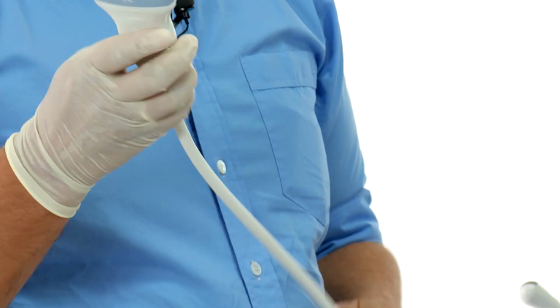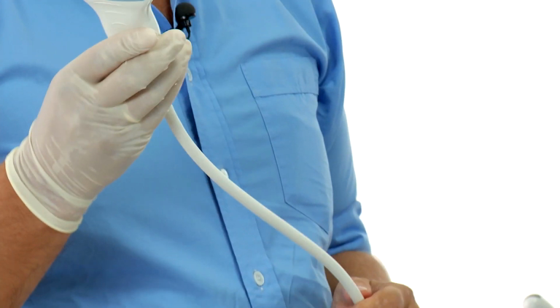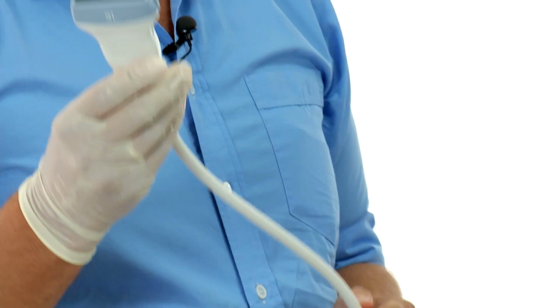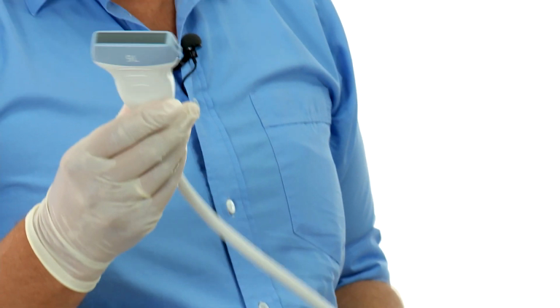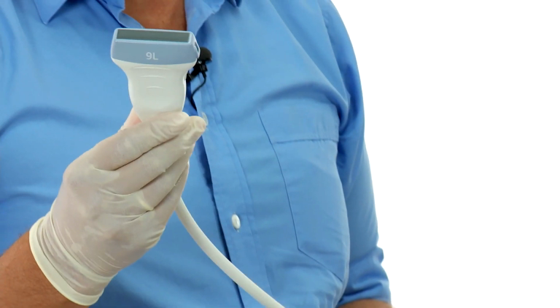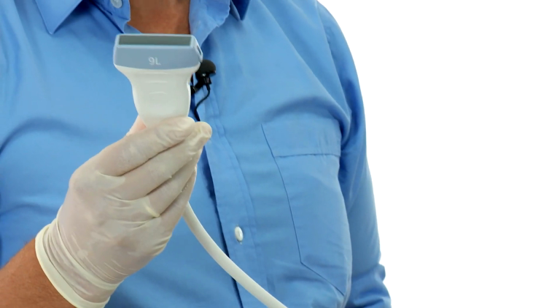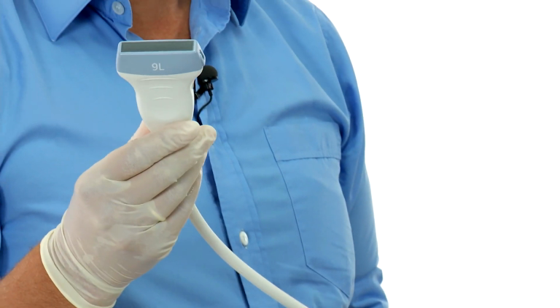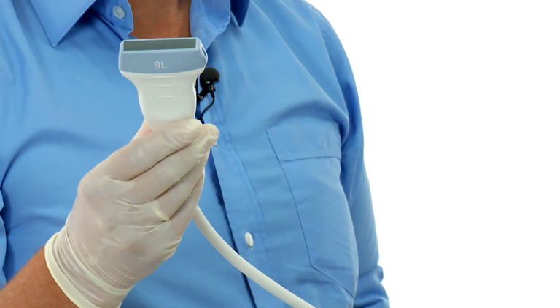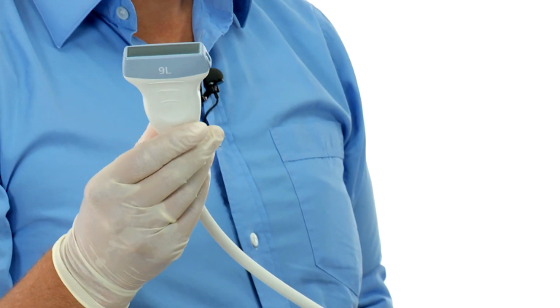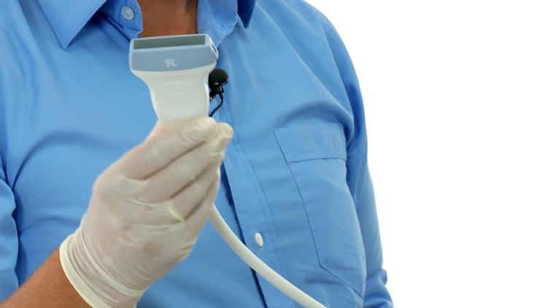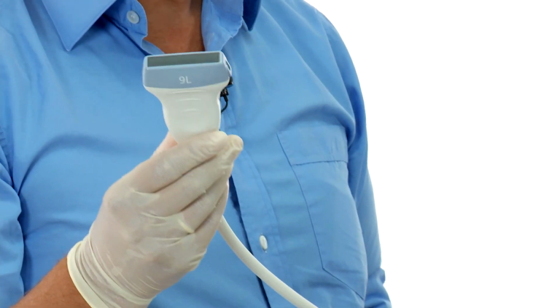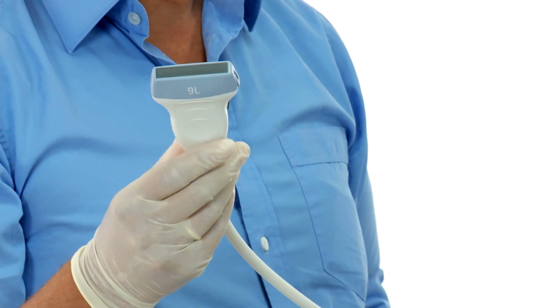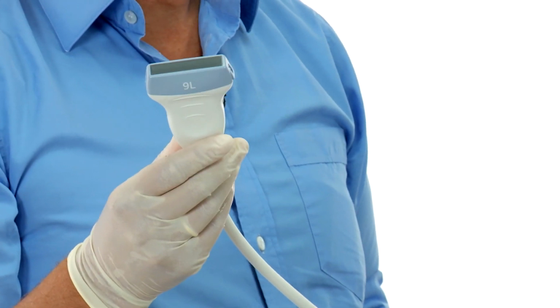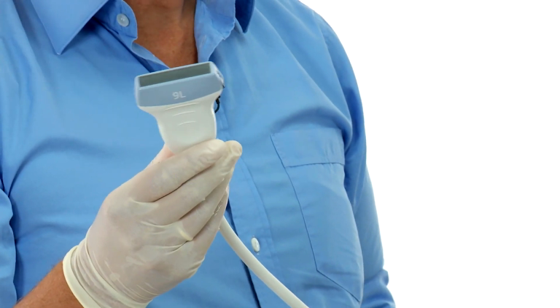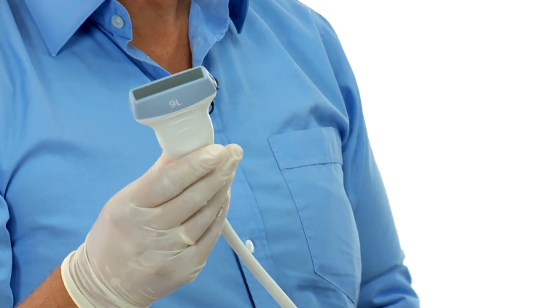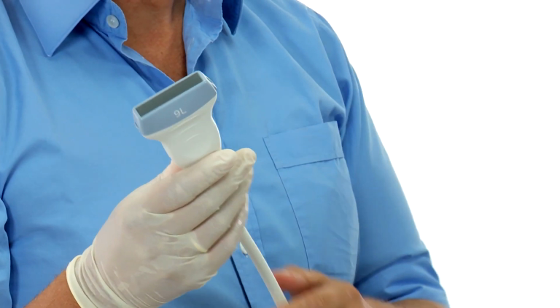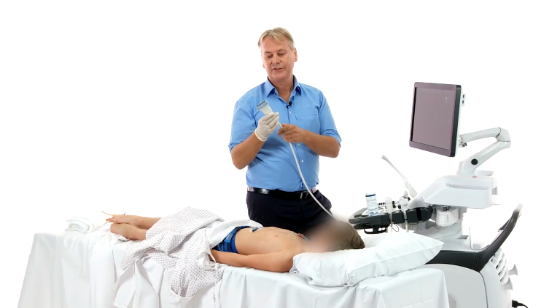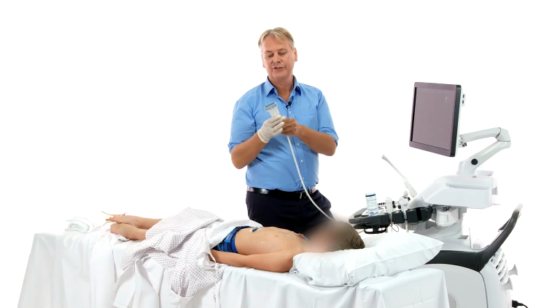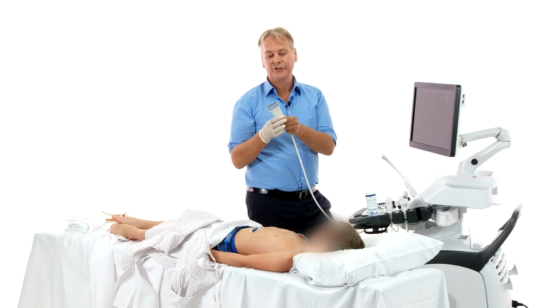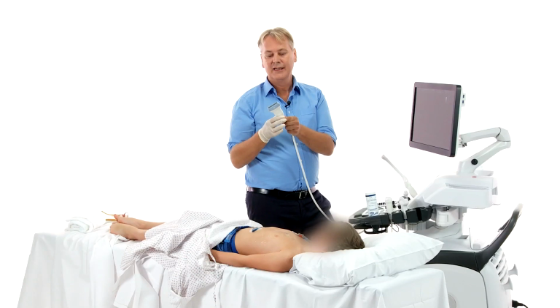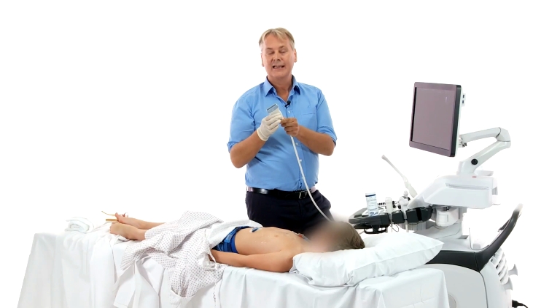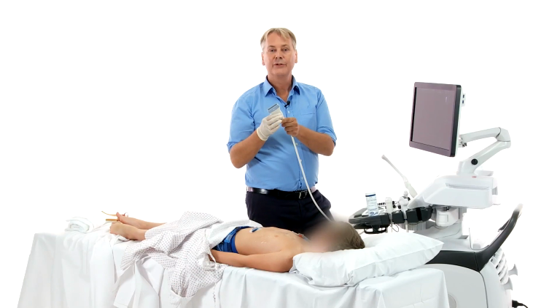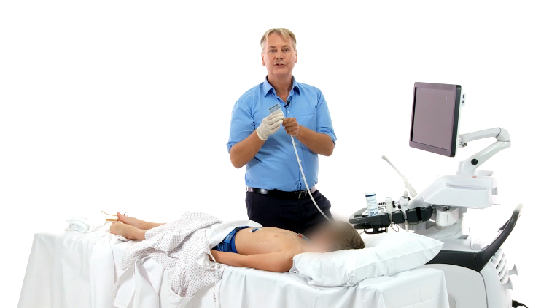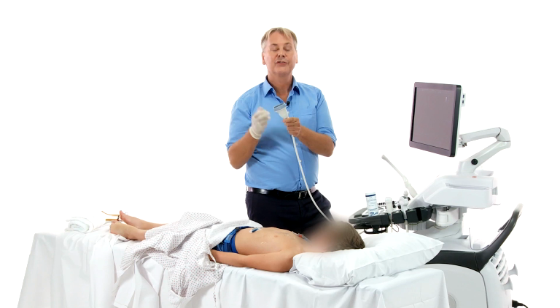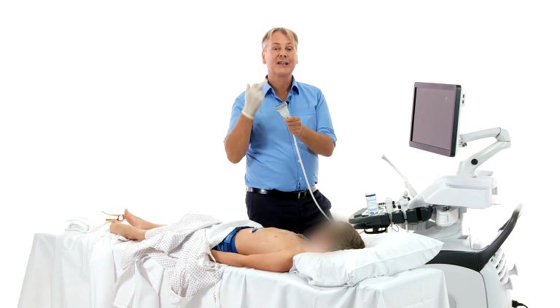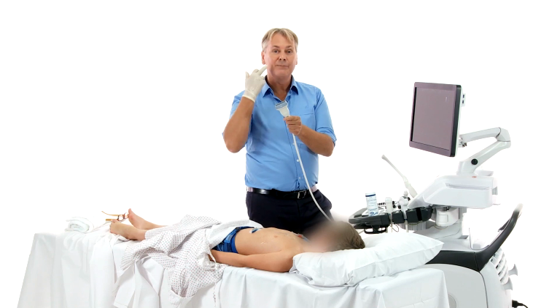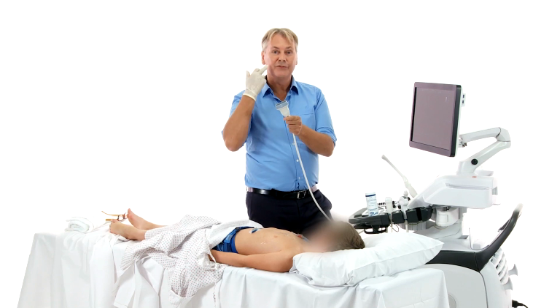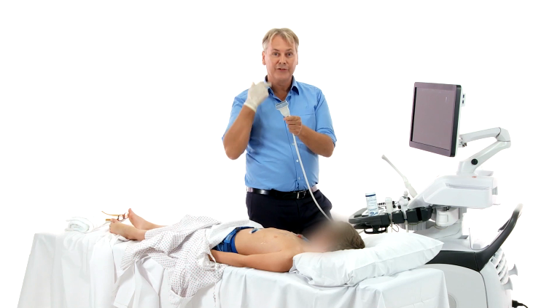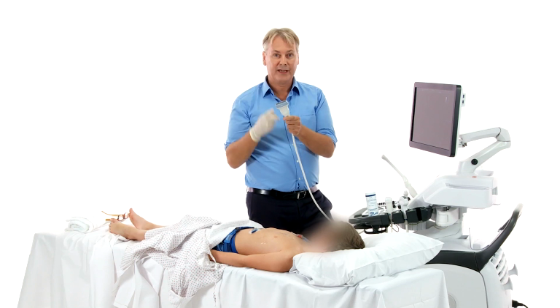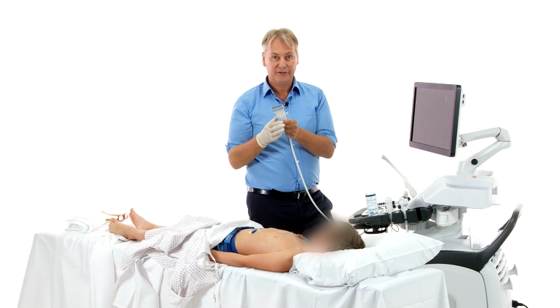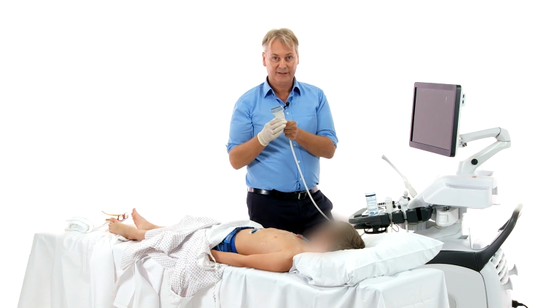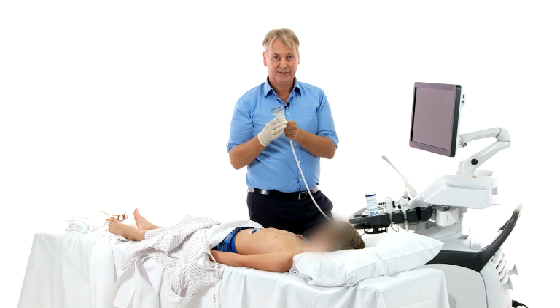In contrast, this is a classic linear transducer that we use, for example, for the carotids.